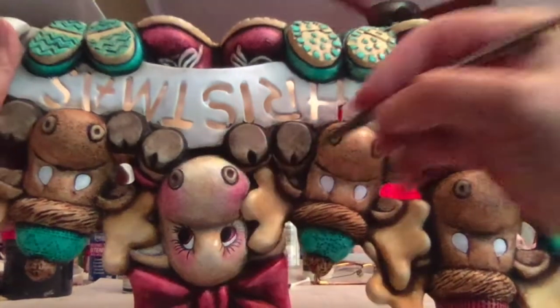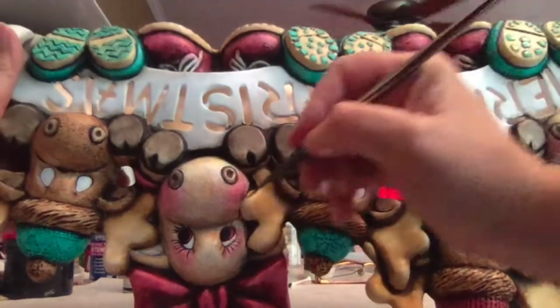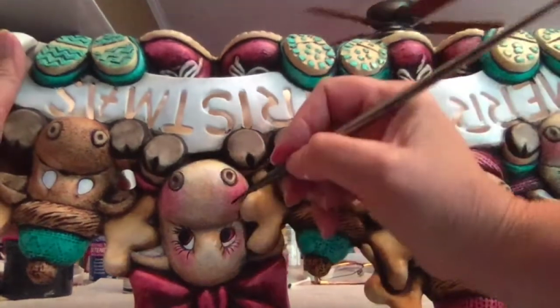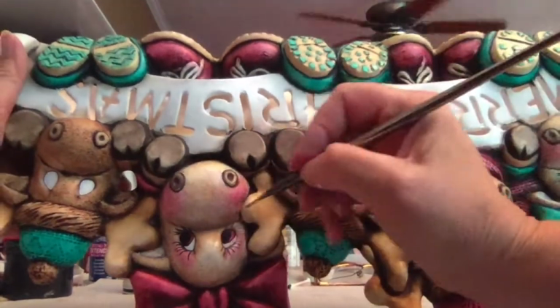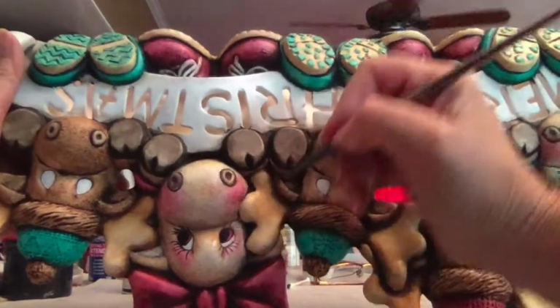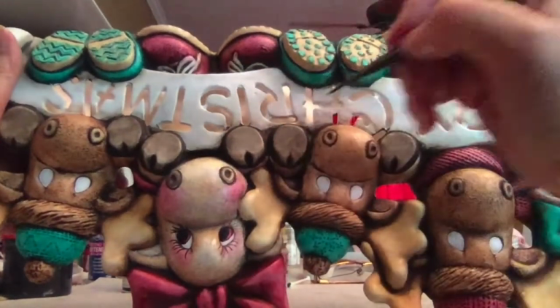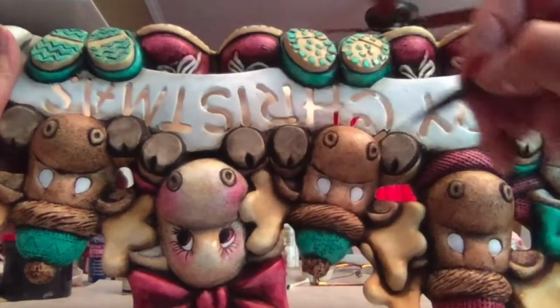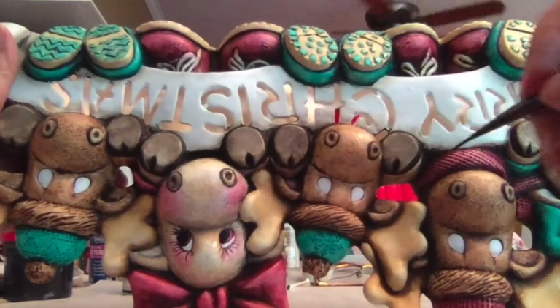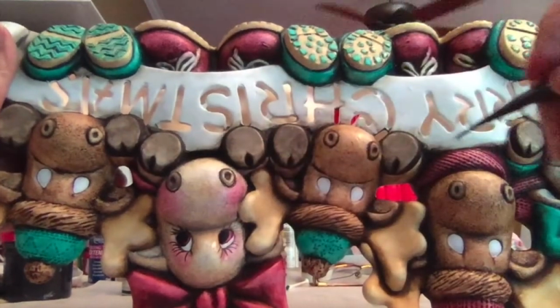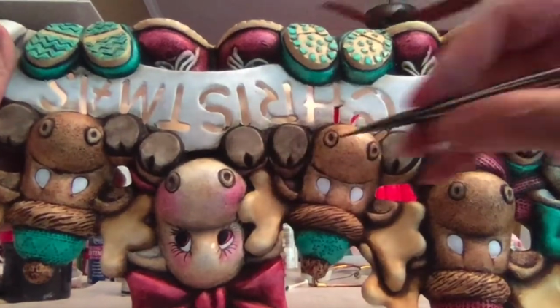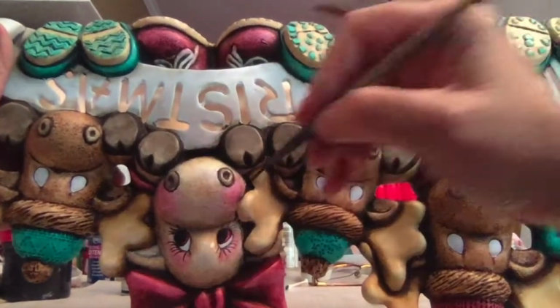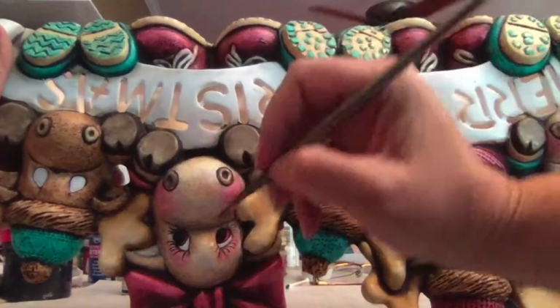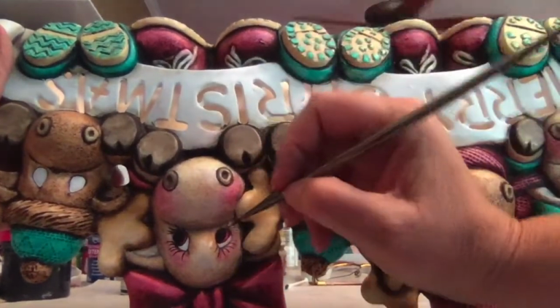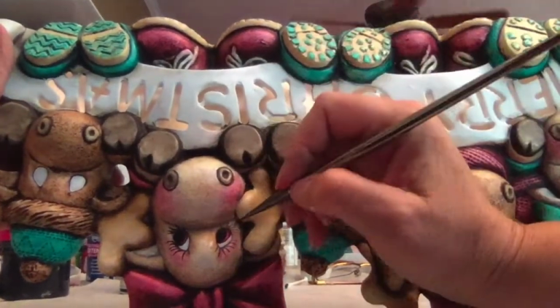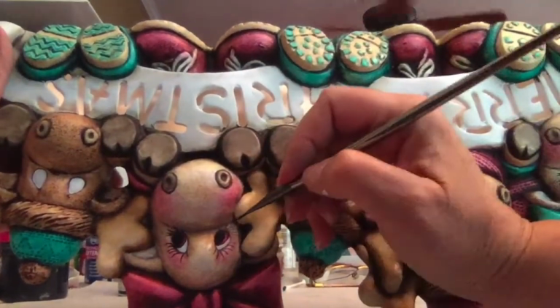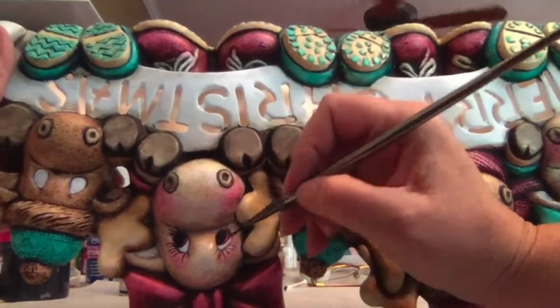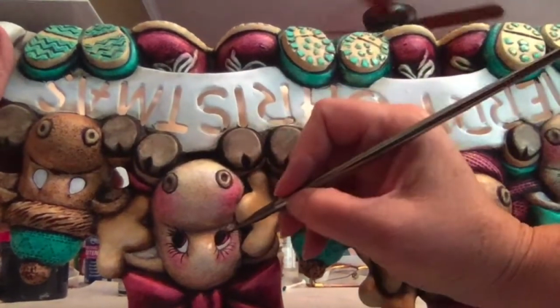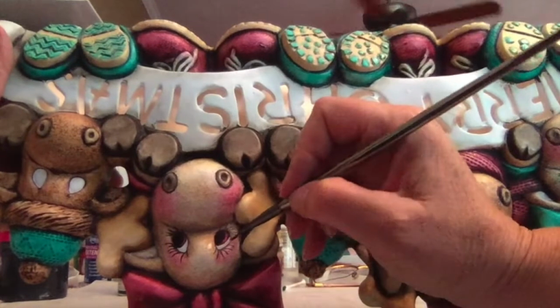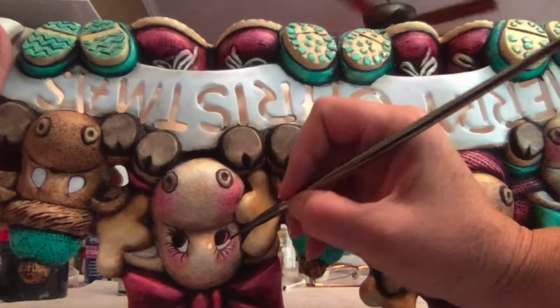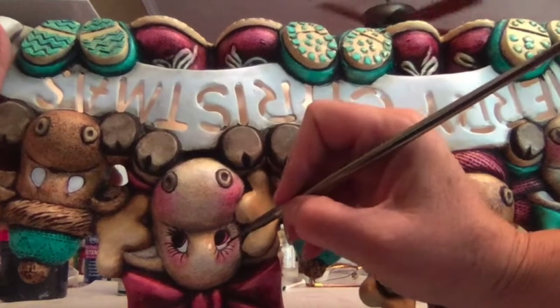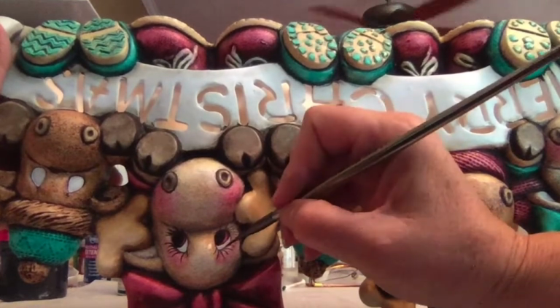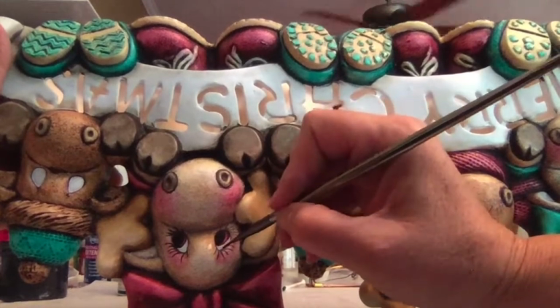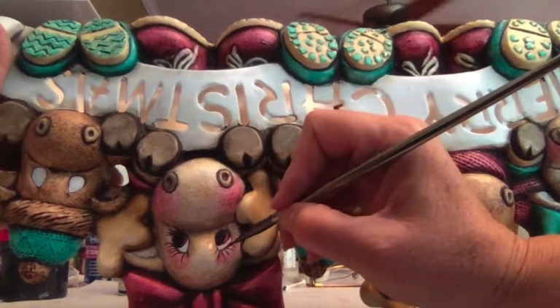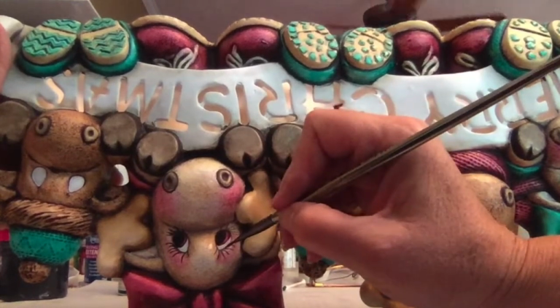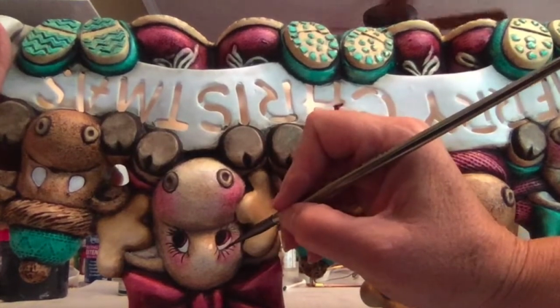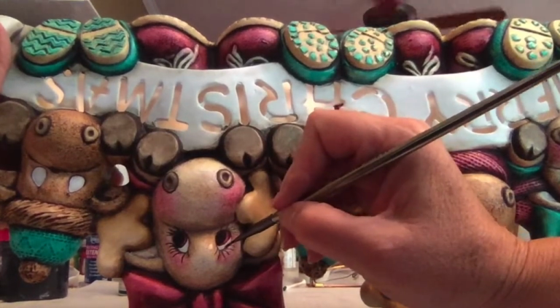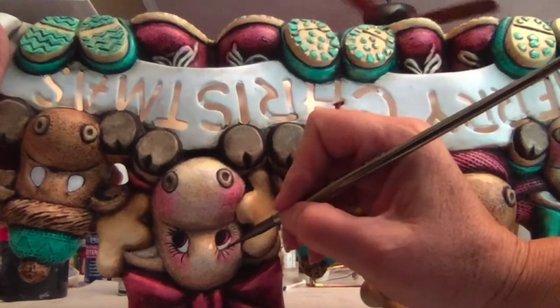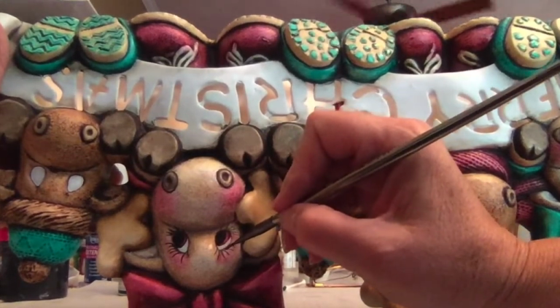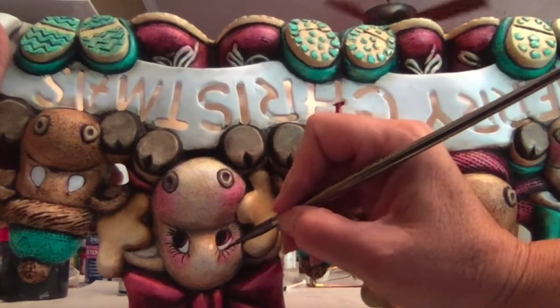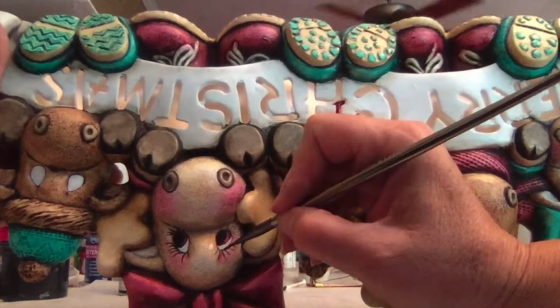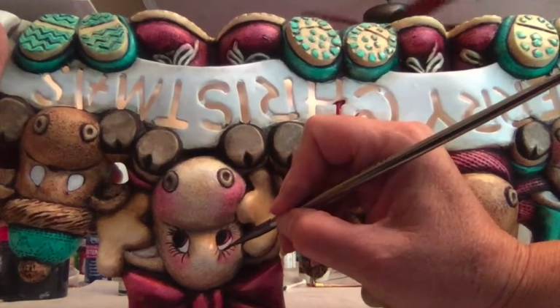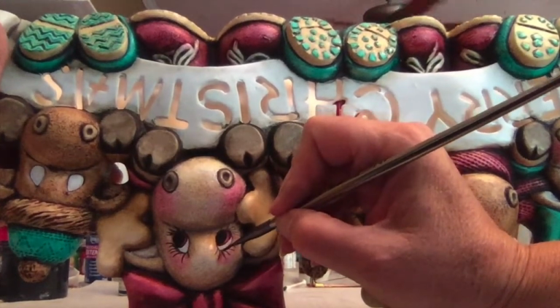For a girl's eyes, you go back in and put in the long, wispy eyelashes.